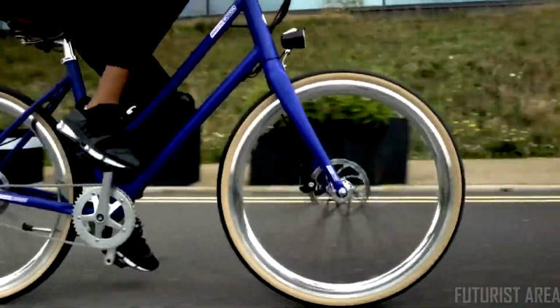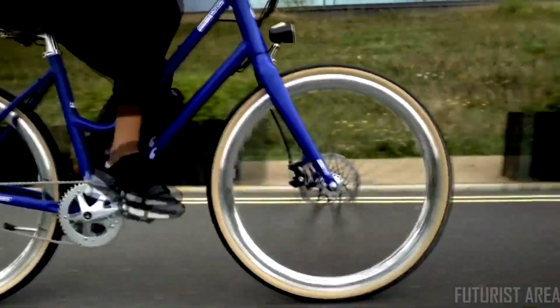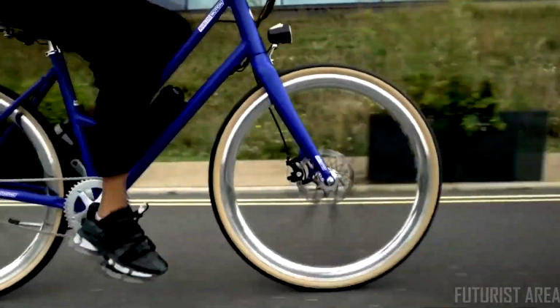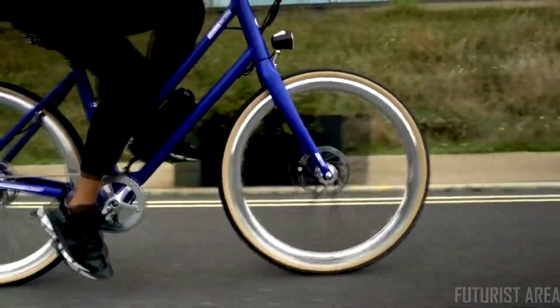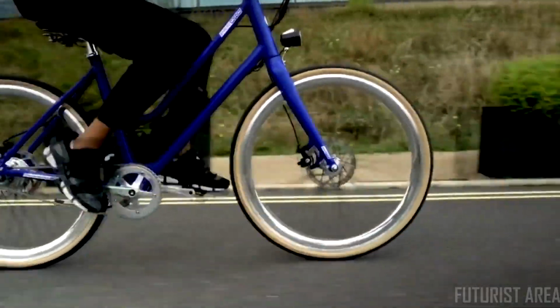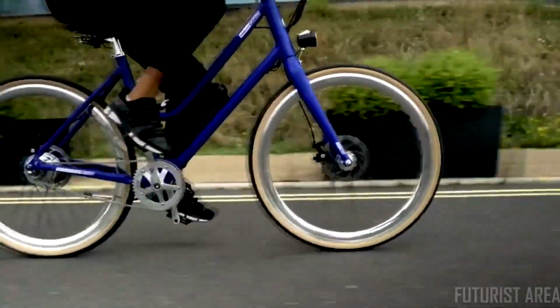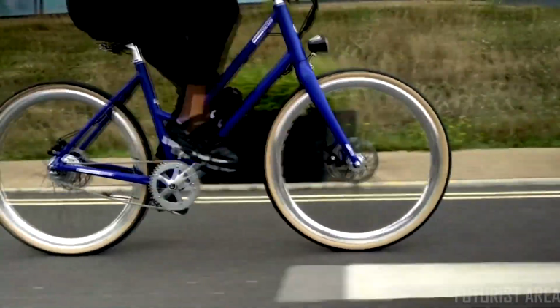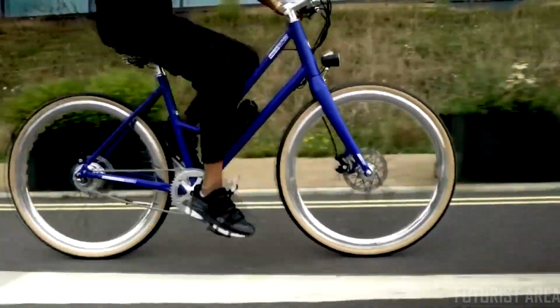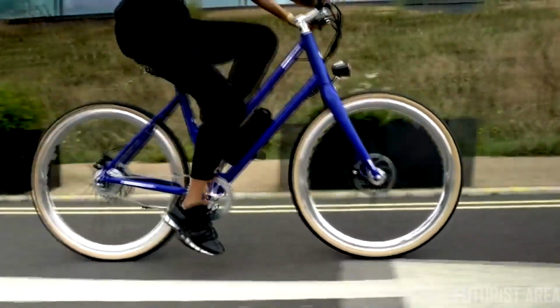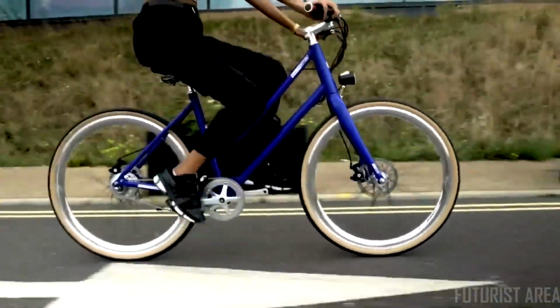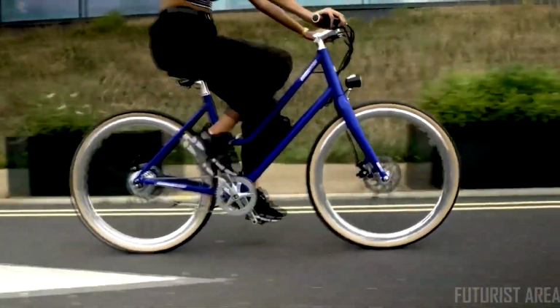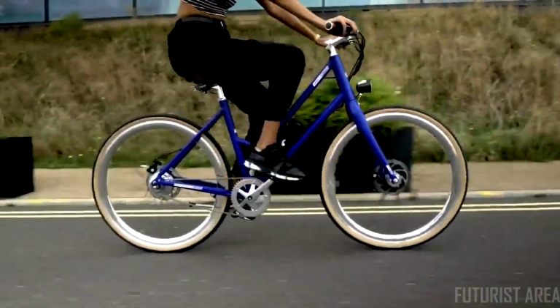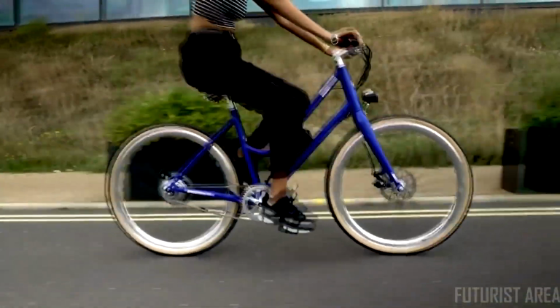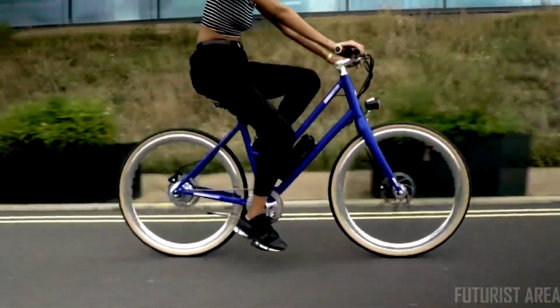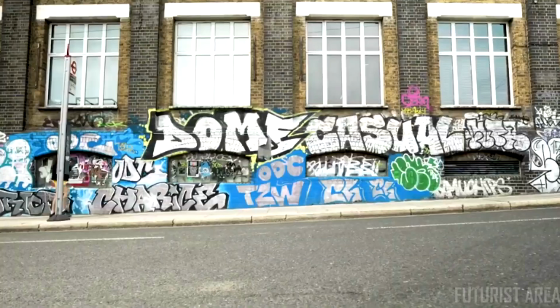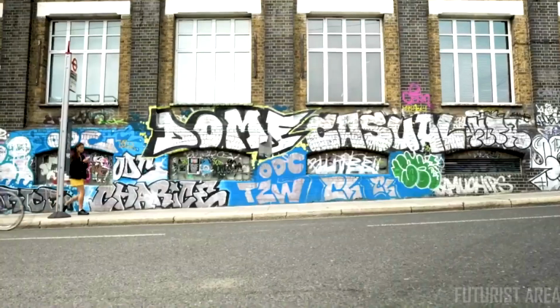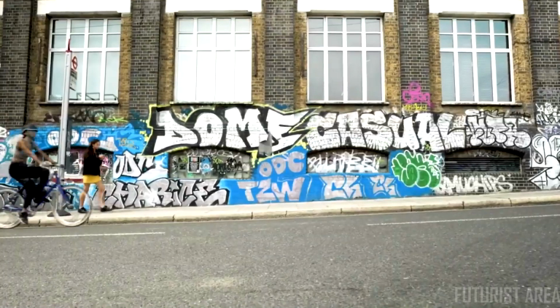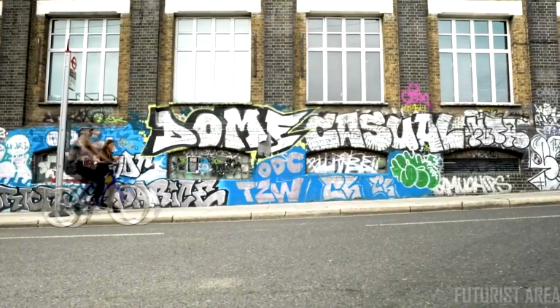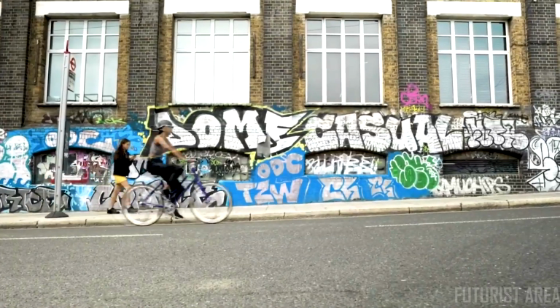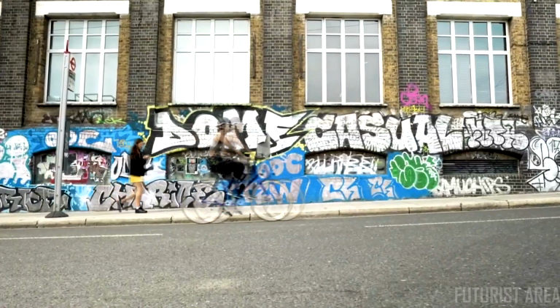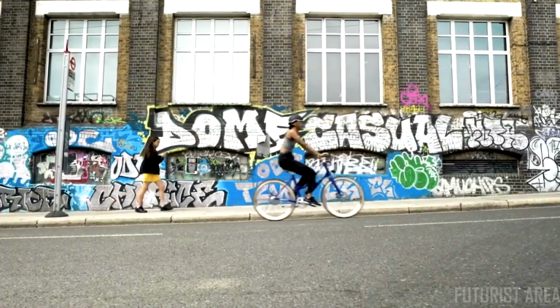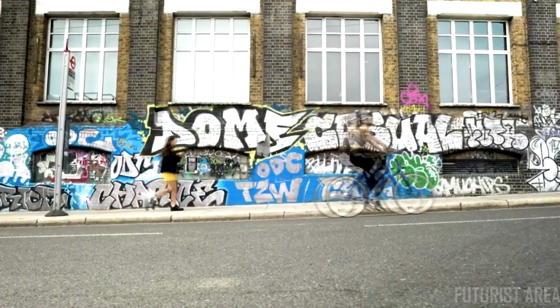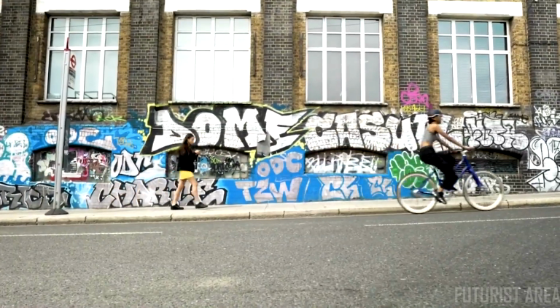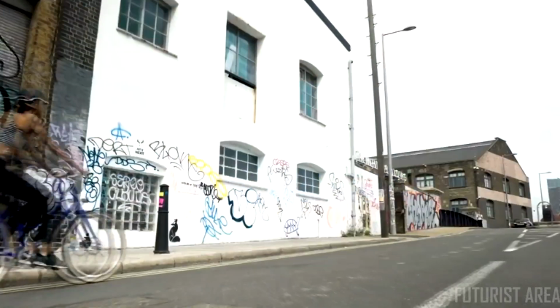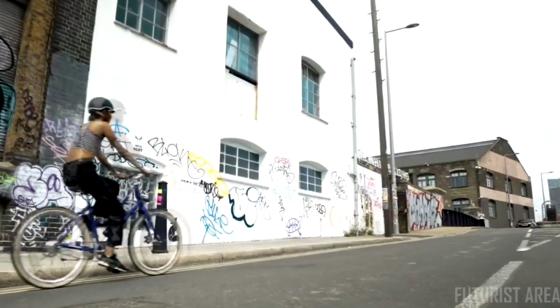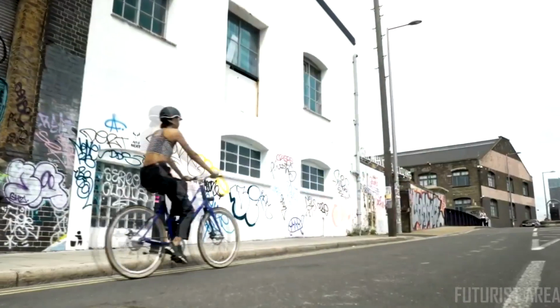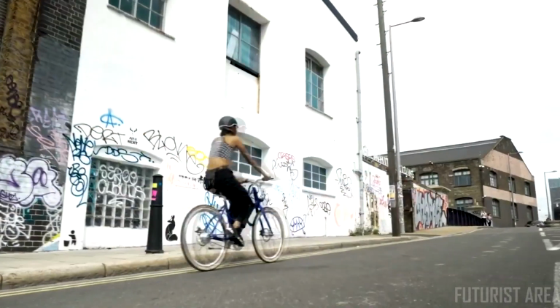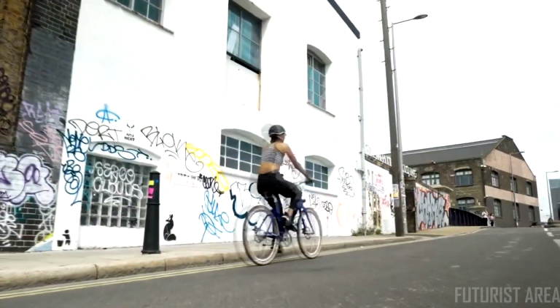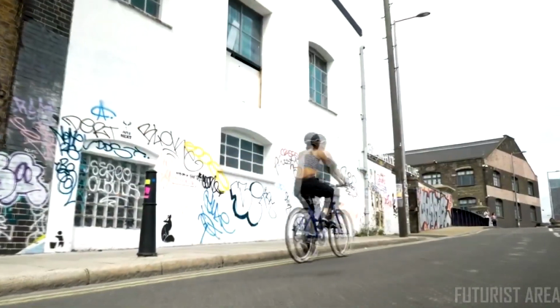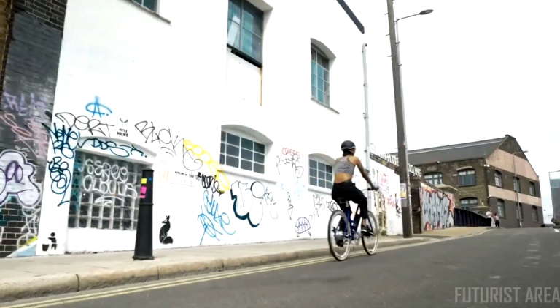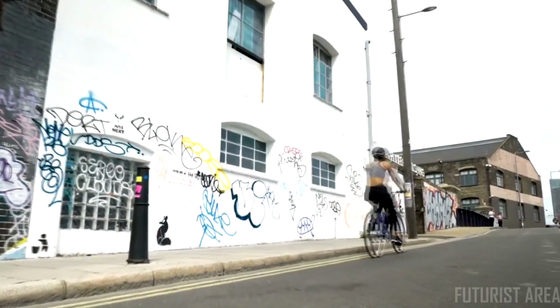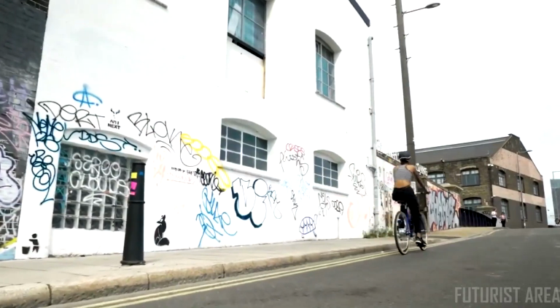The sensor, hidden in the pedals, amplifies your movement, allowing you to make your ride as fast and as effortless as you want.